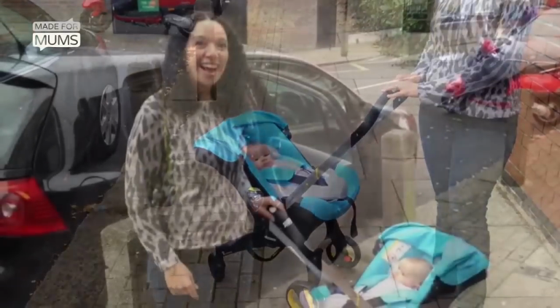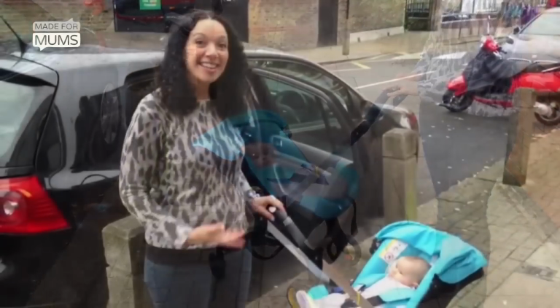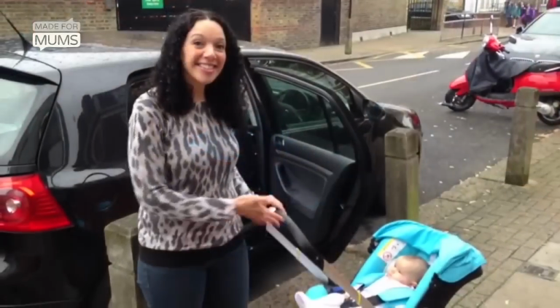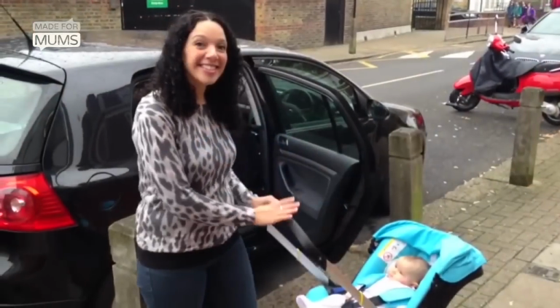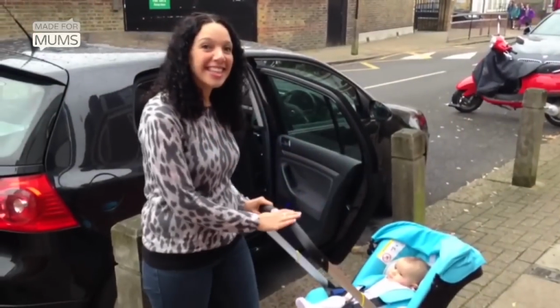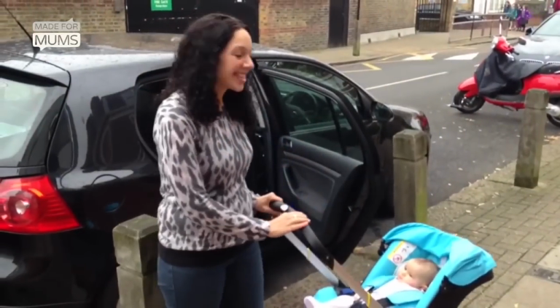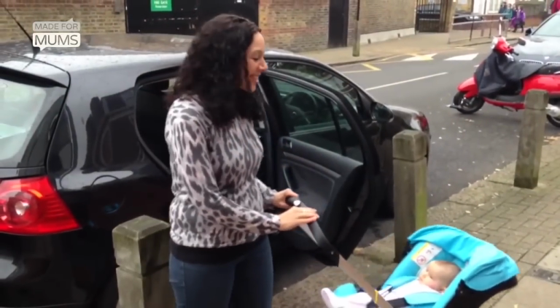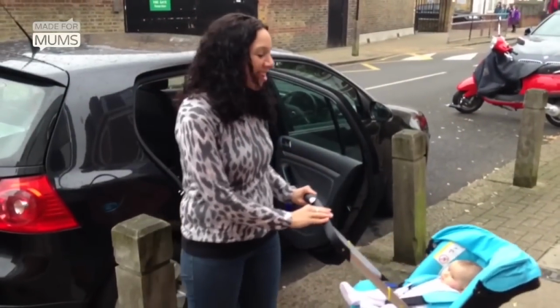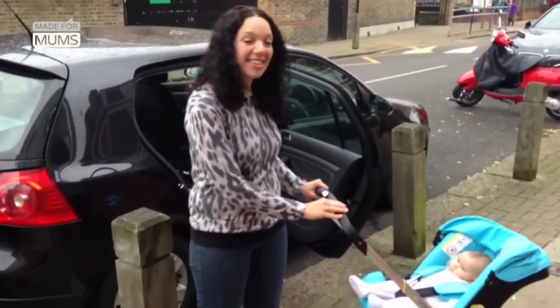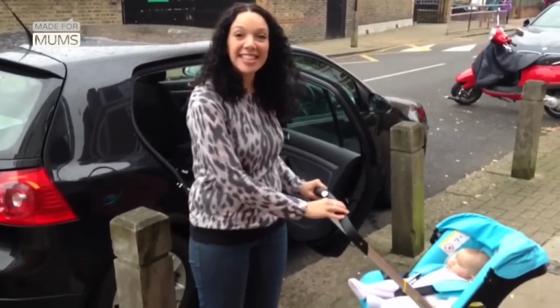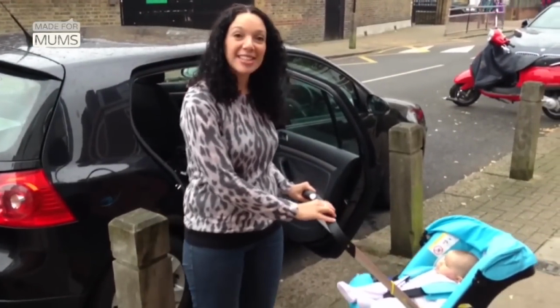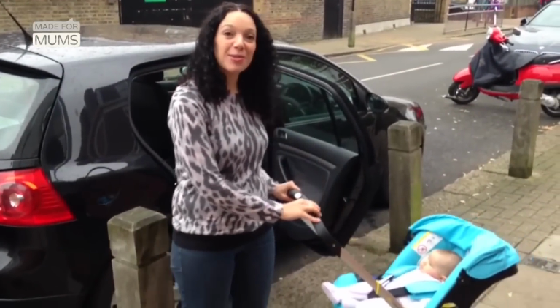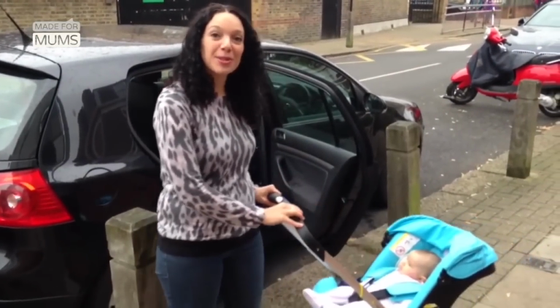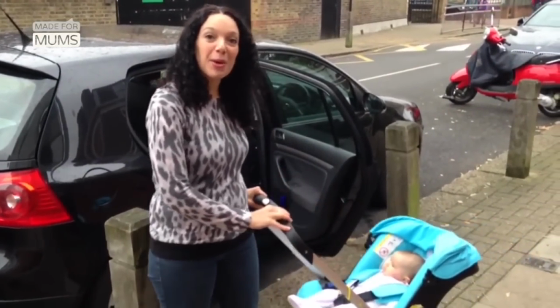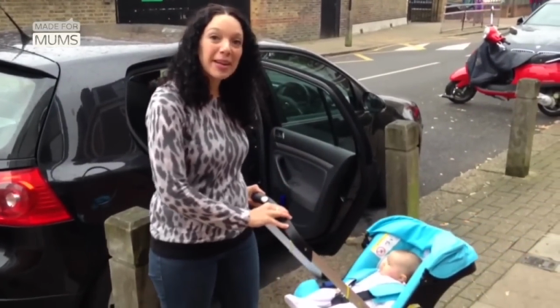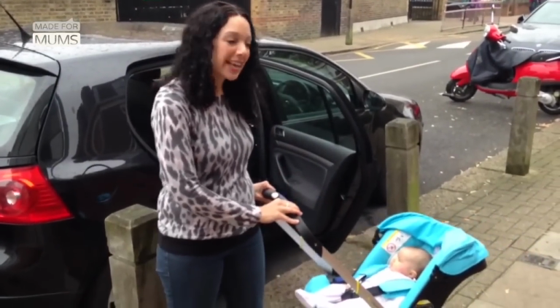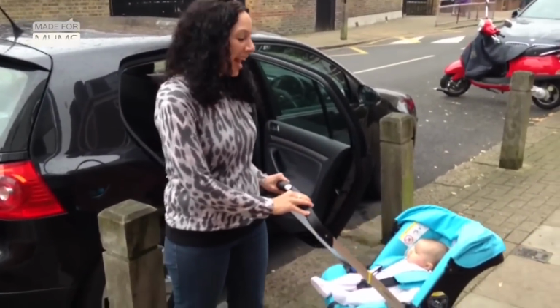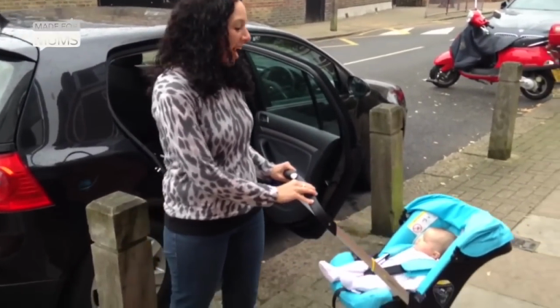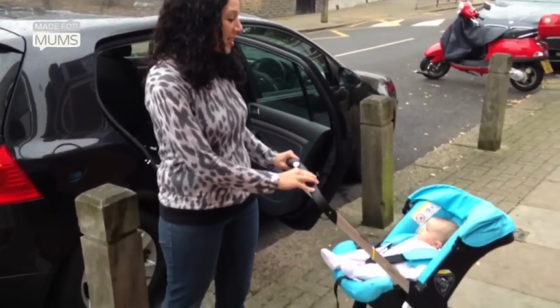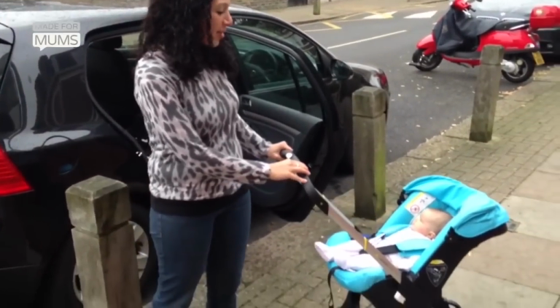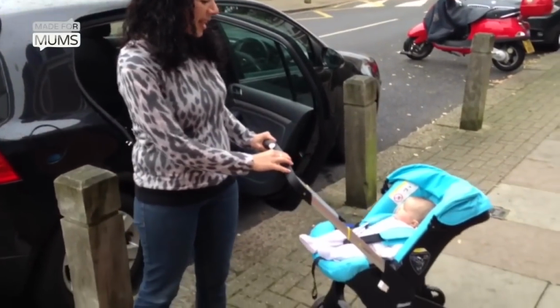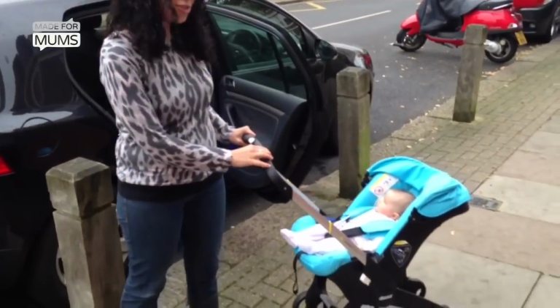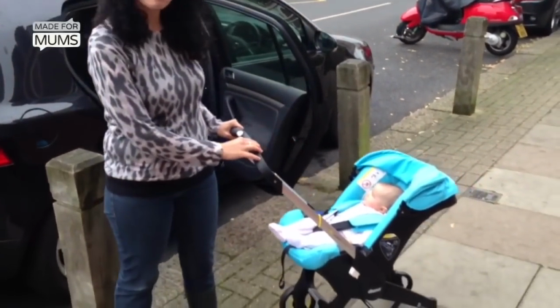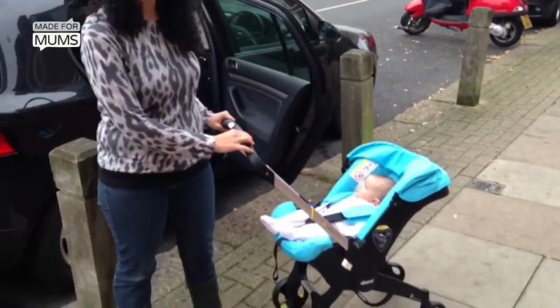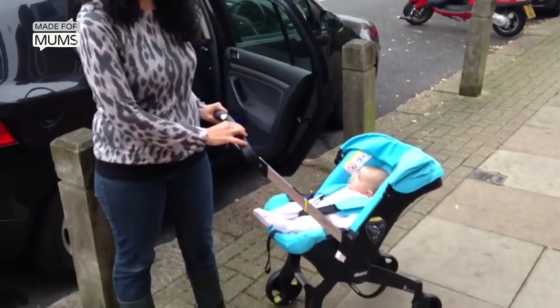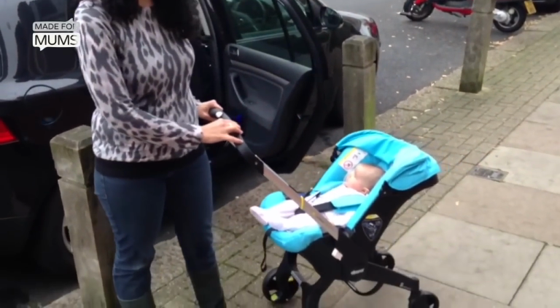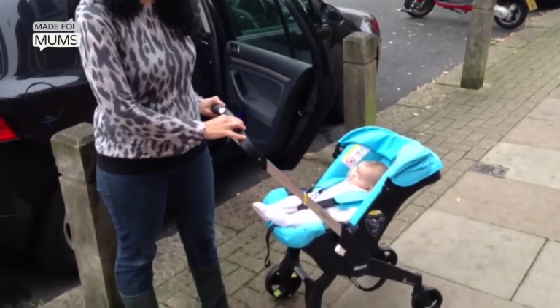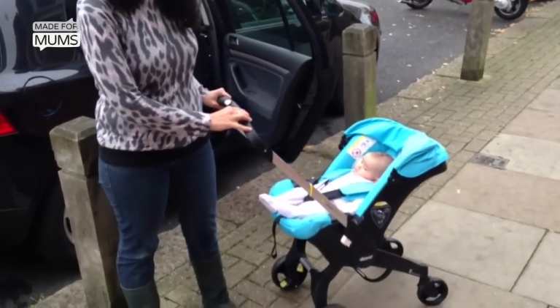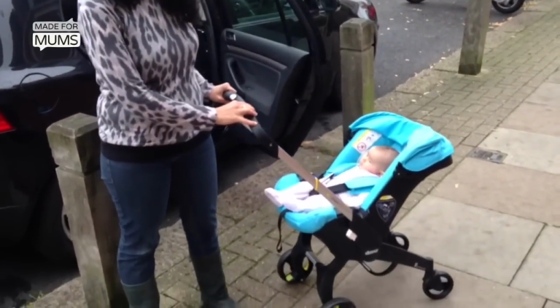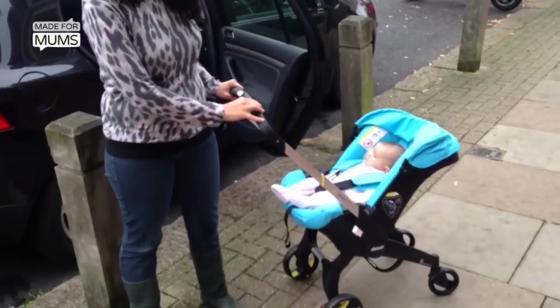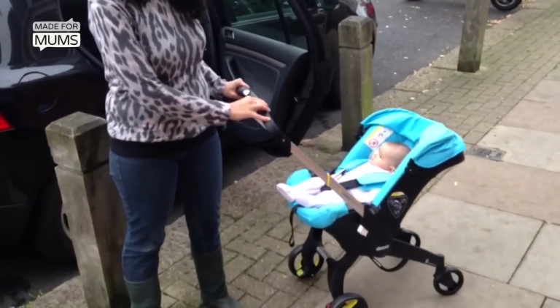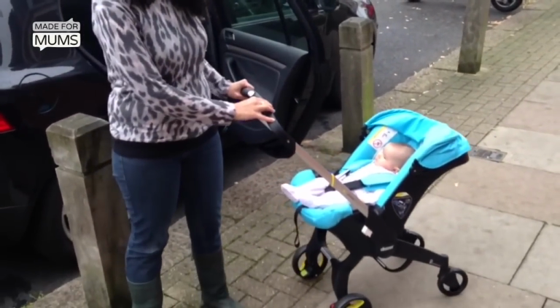As you can see, this is a car seat that is also a buggy. So let's try folding it down and putting it into the car.